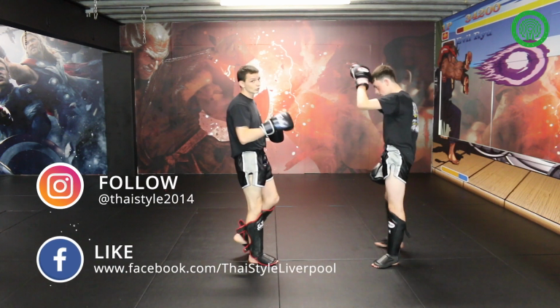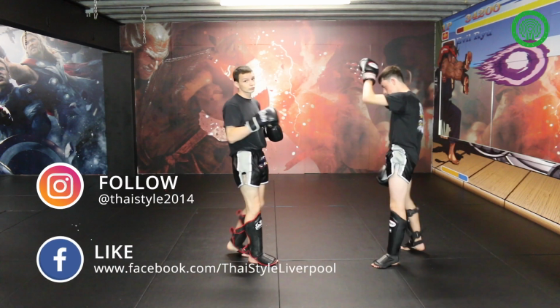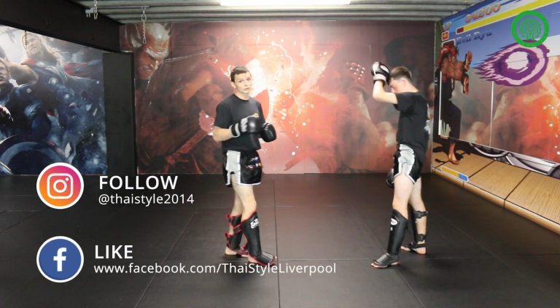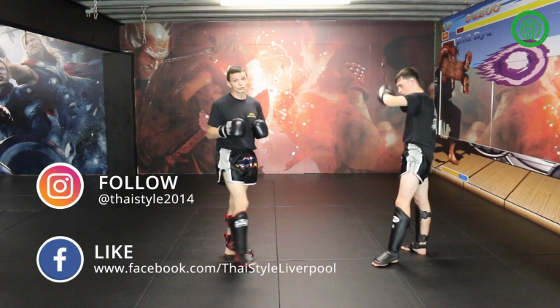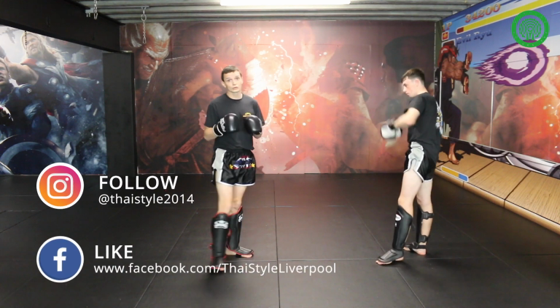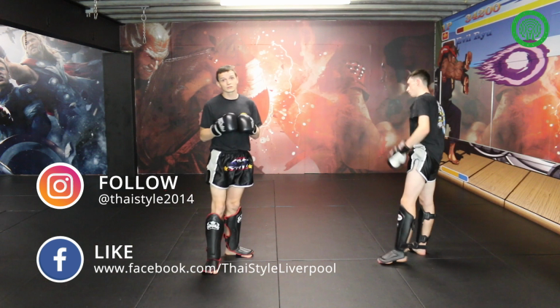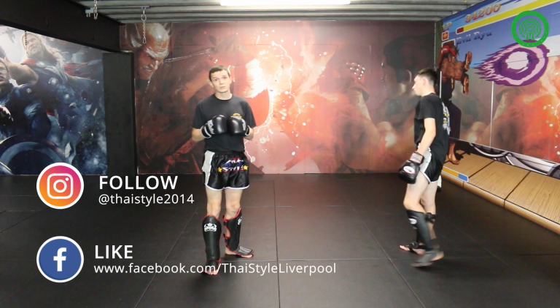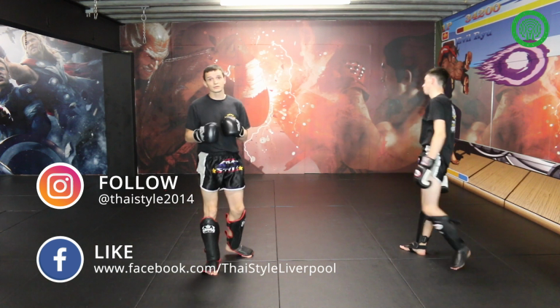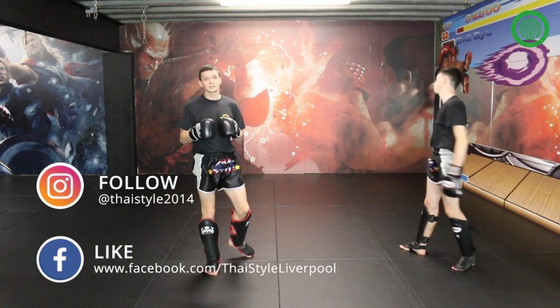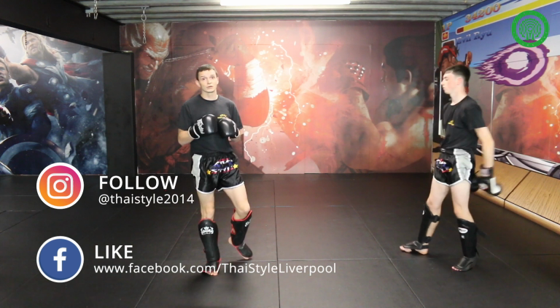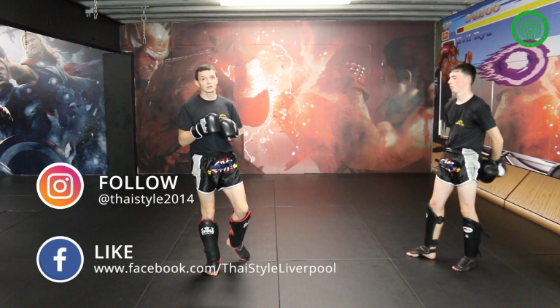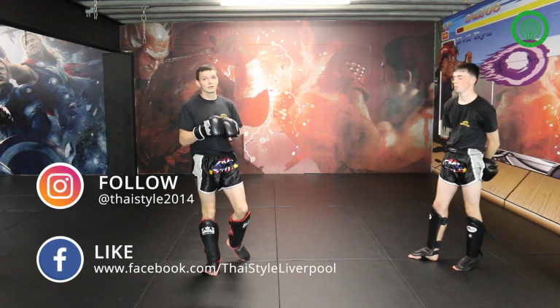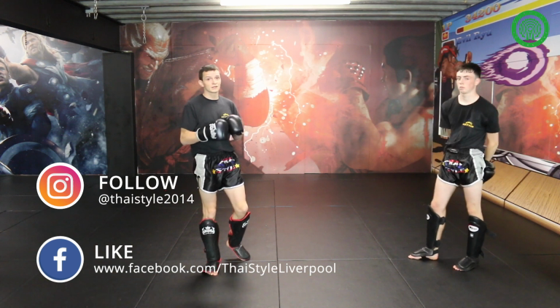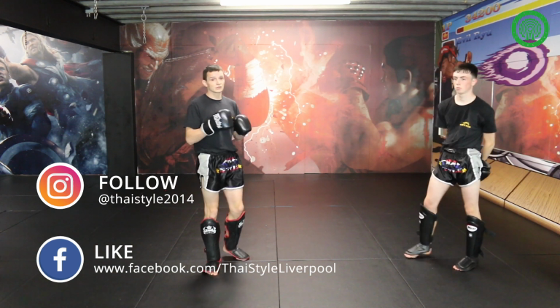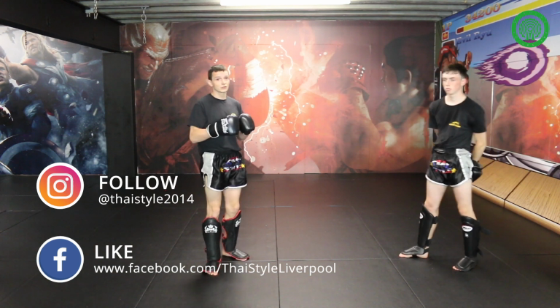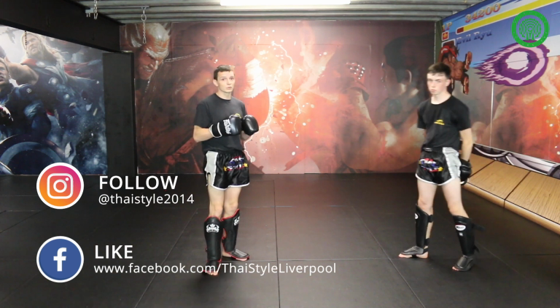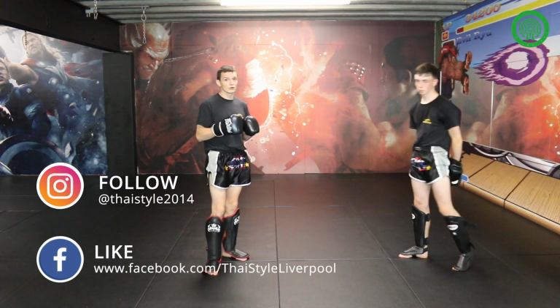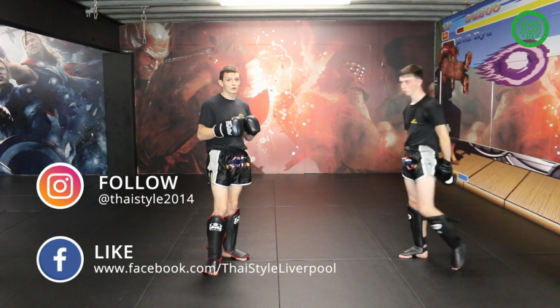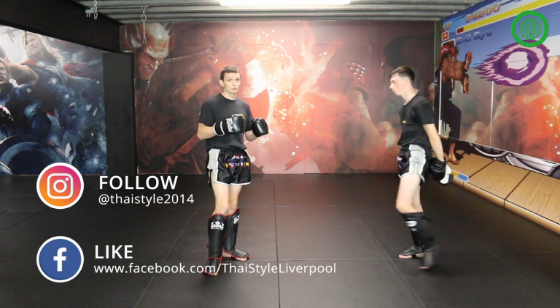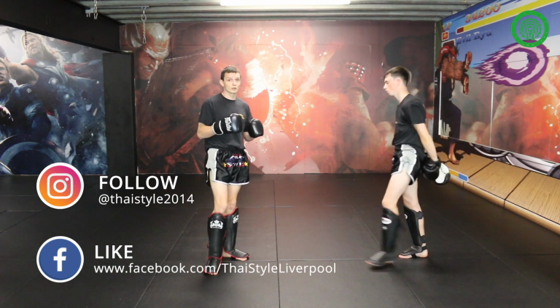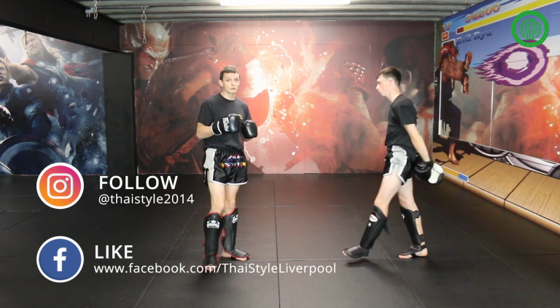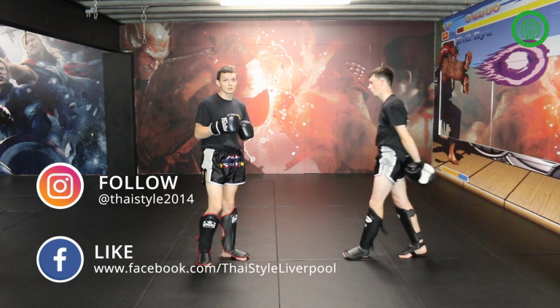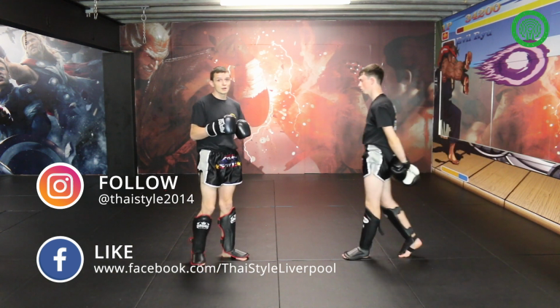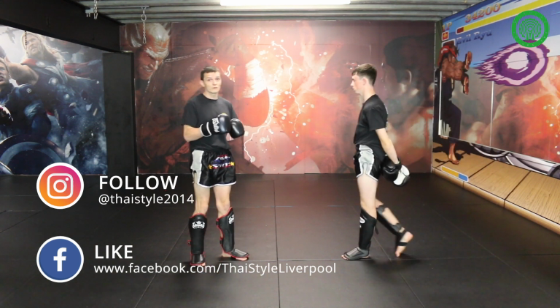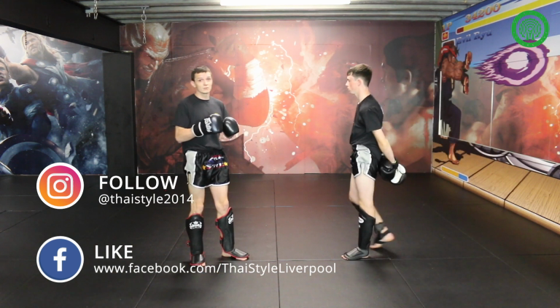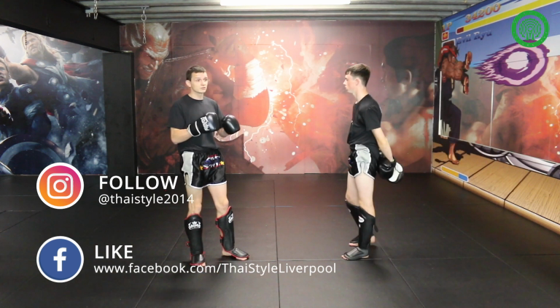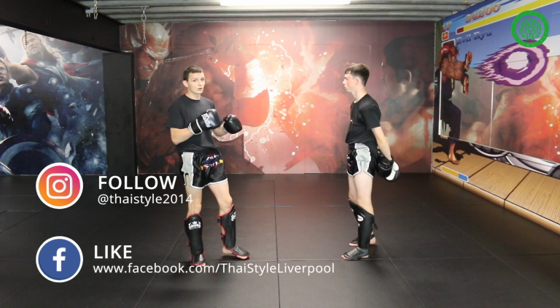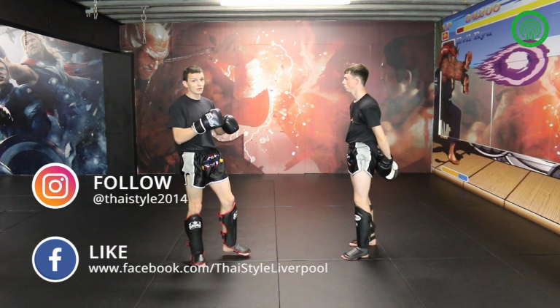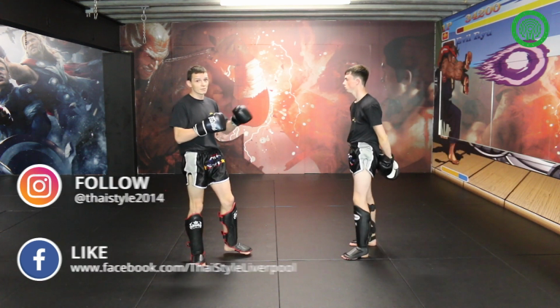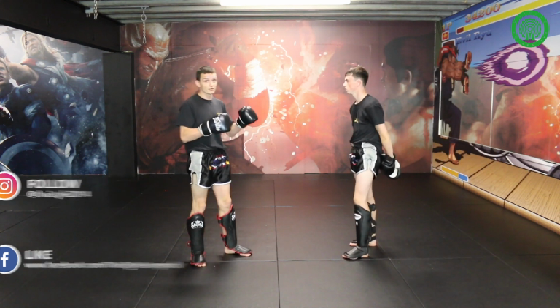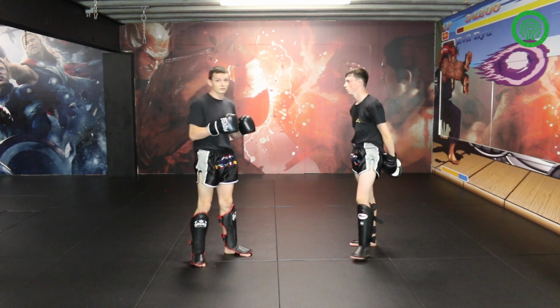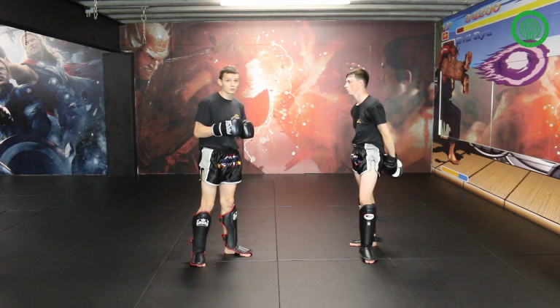I'll just show some examples first of all, nice and slow, before me and Jack go a little bit more free flow.